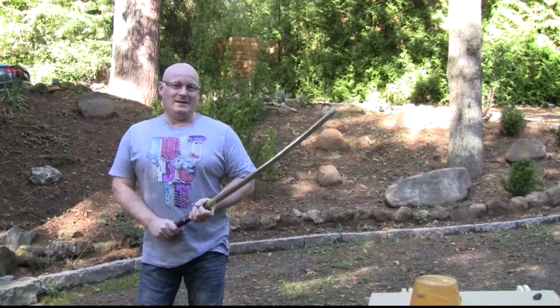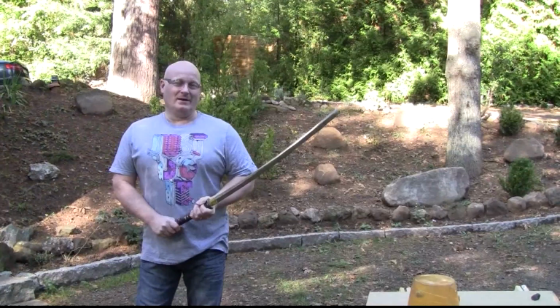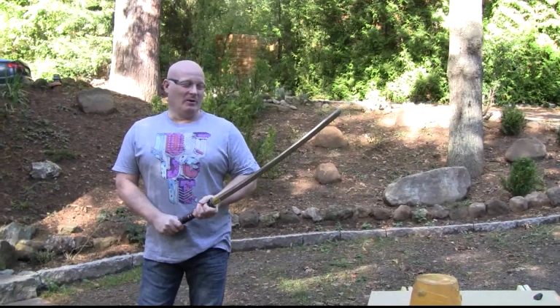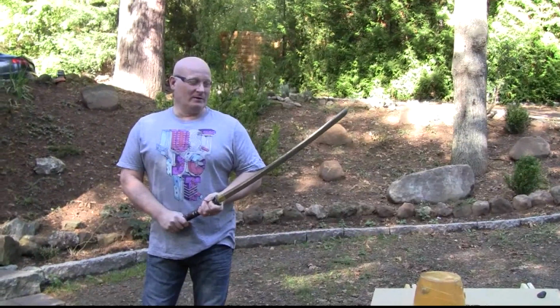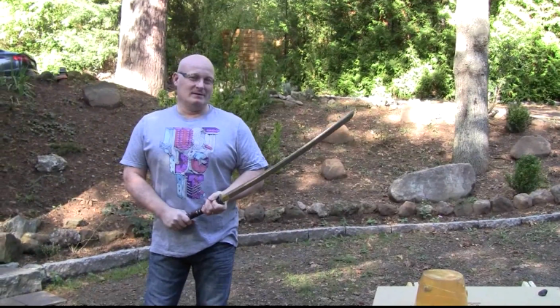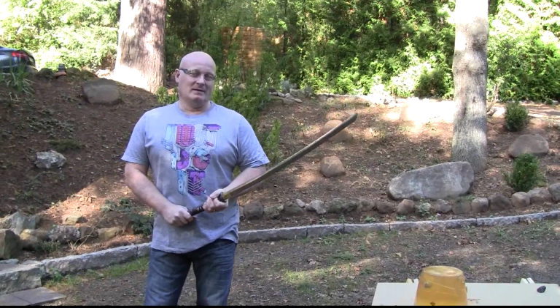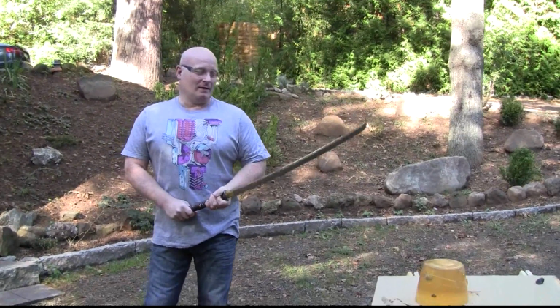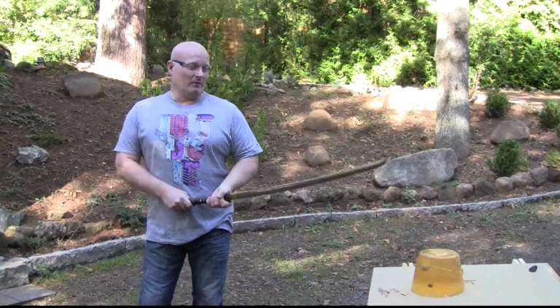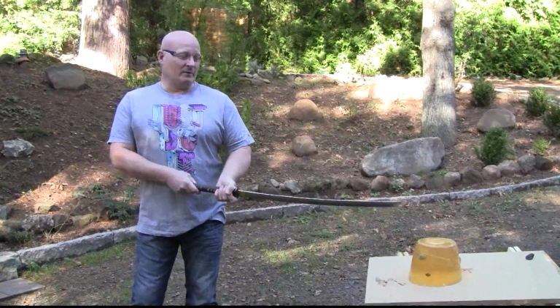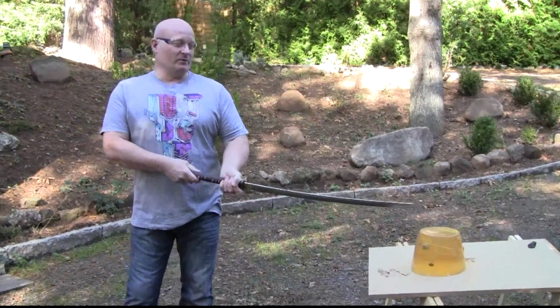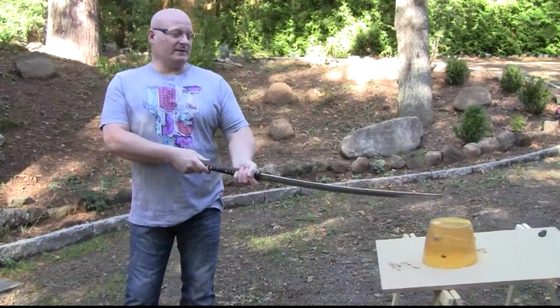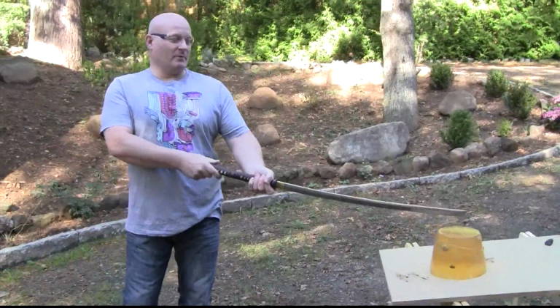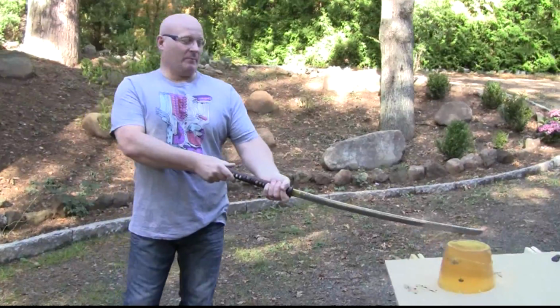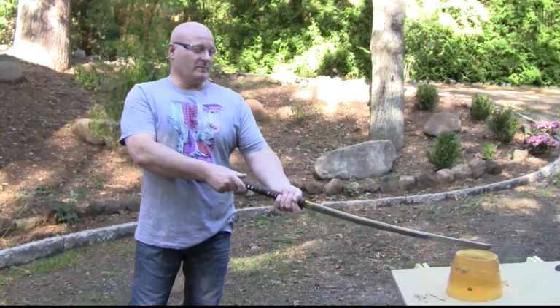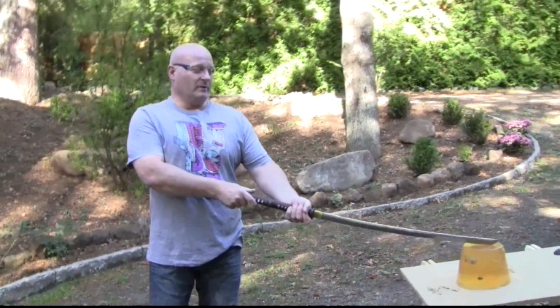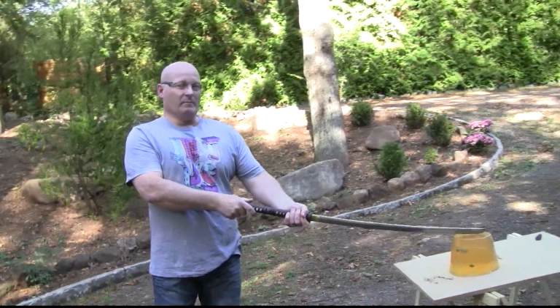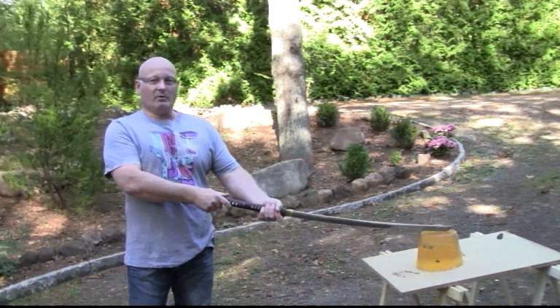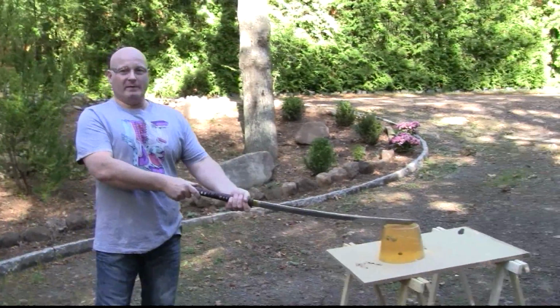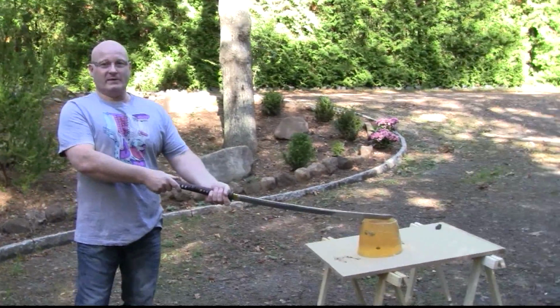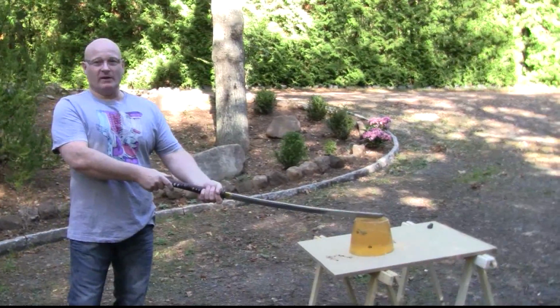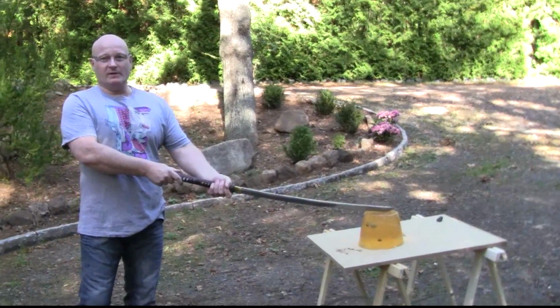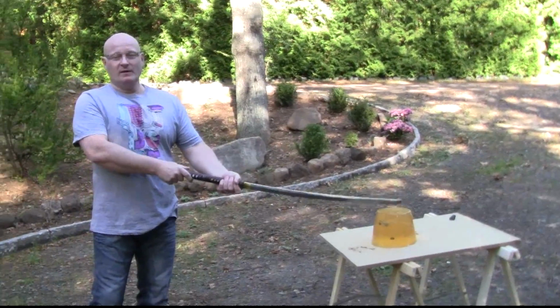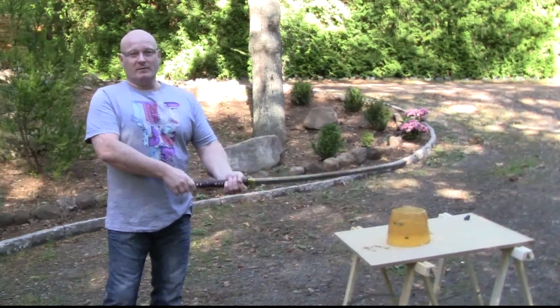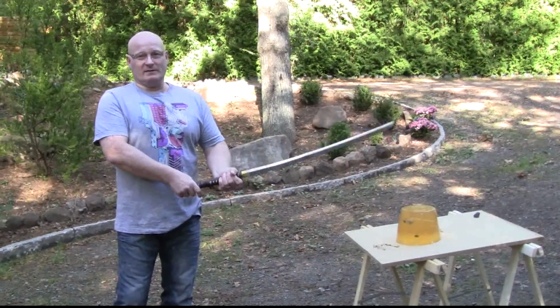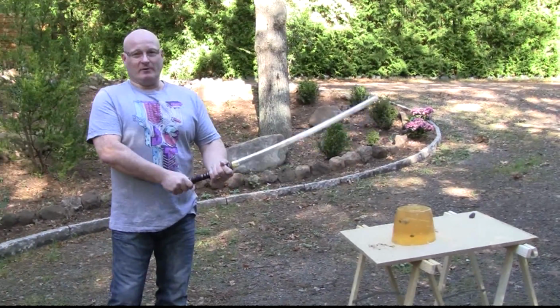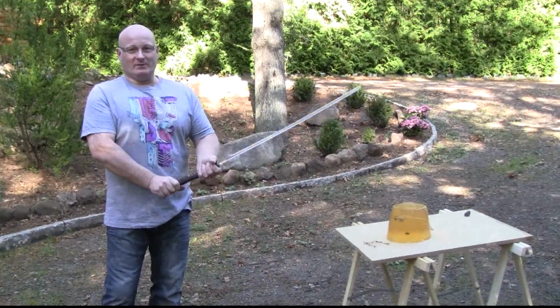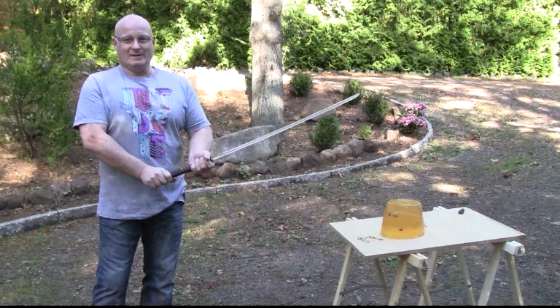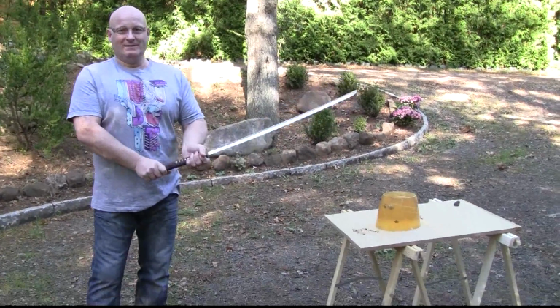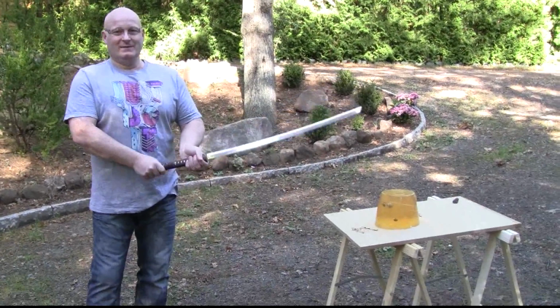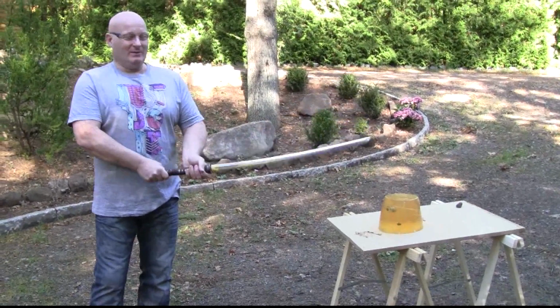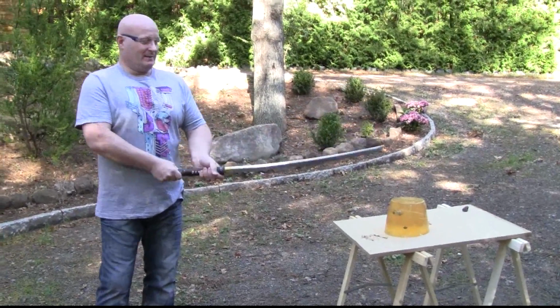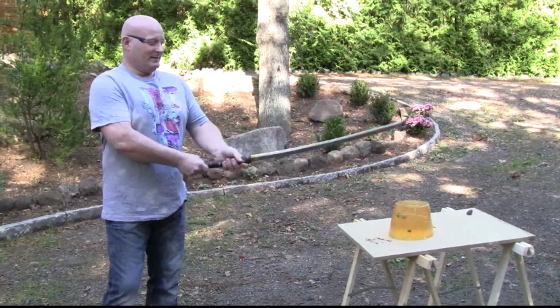As a little bonus, I always wanted to test what happens when you hit a block of ballistic gelatin with a samurai sword. So let's test.